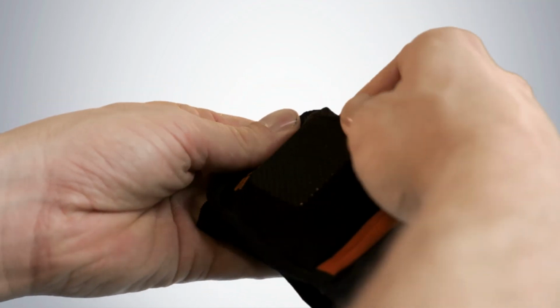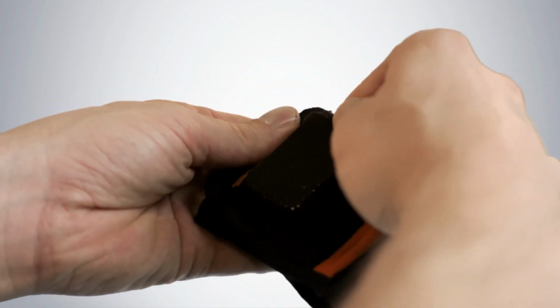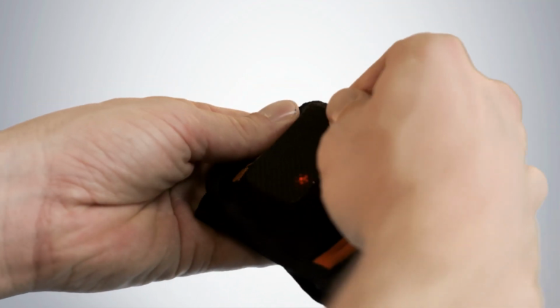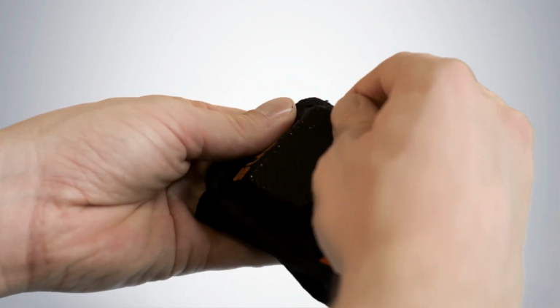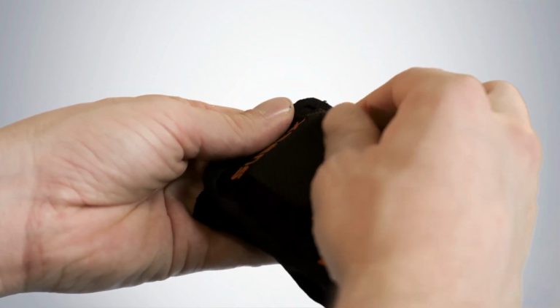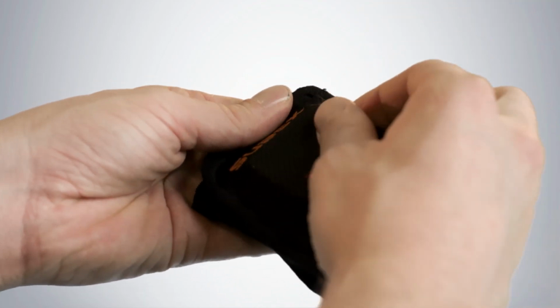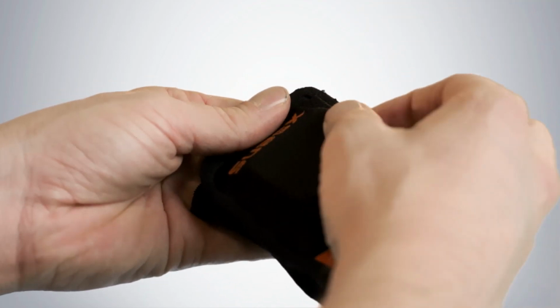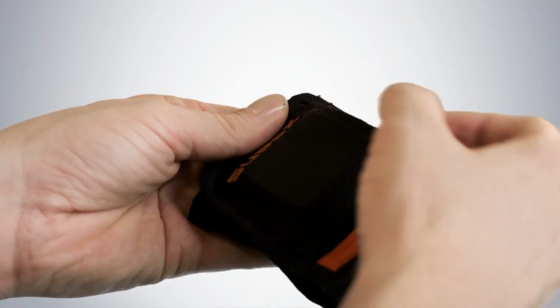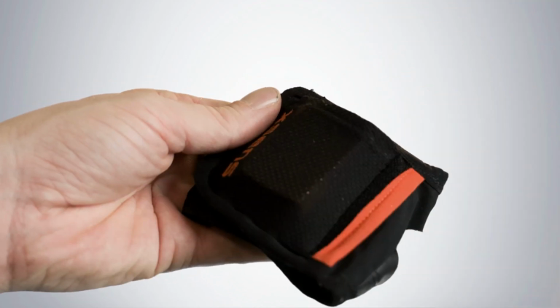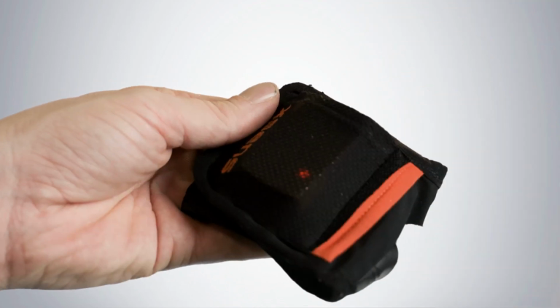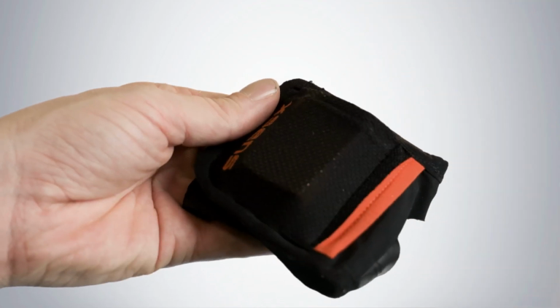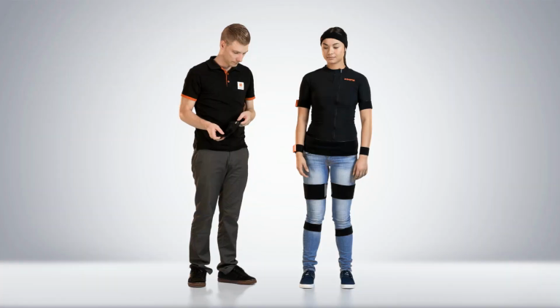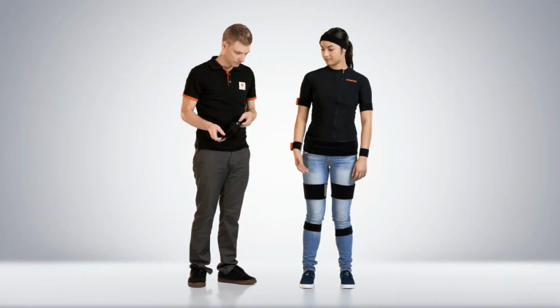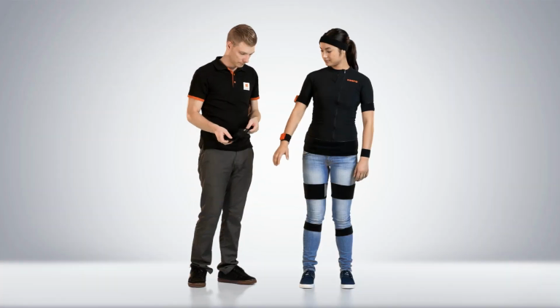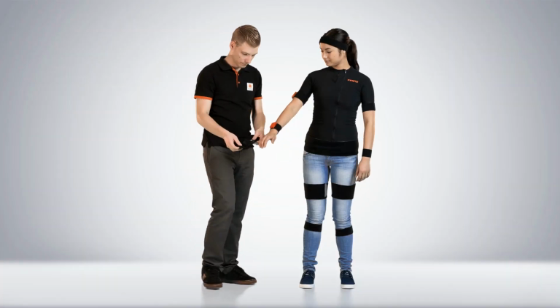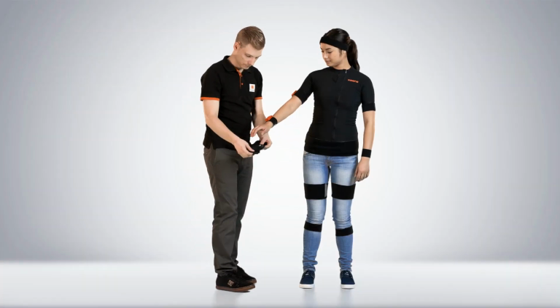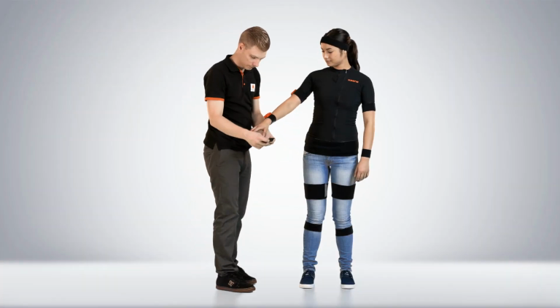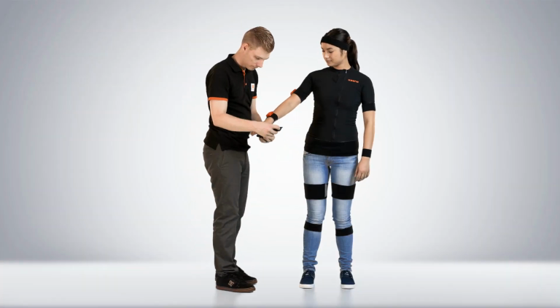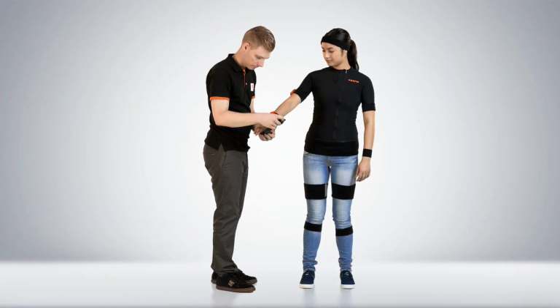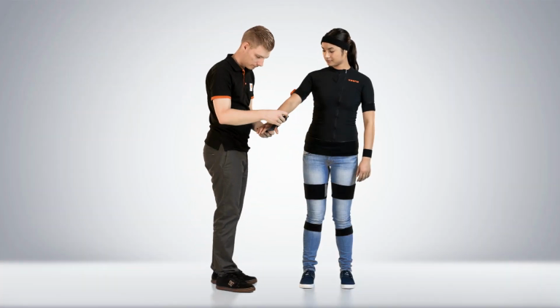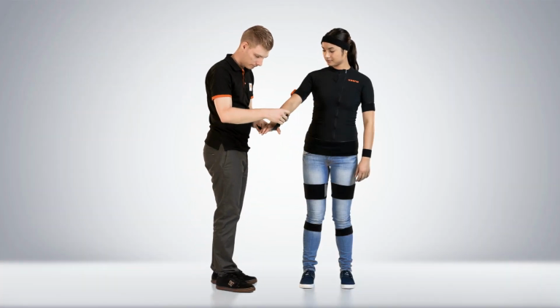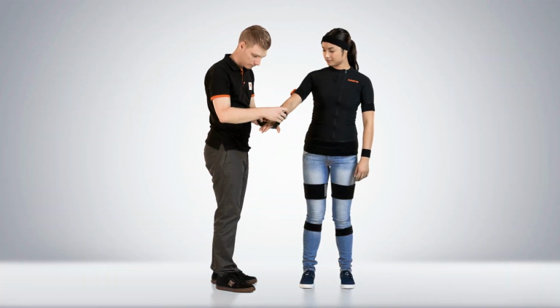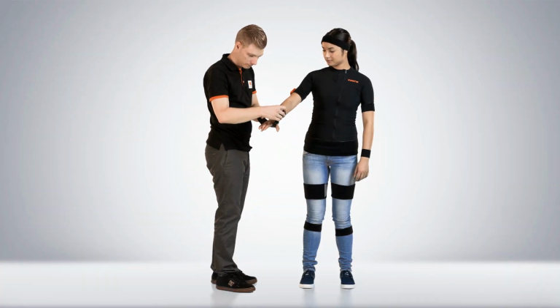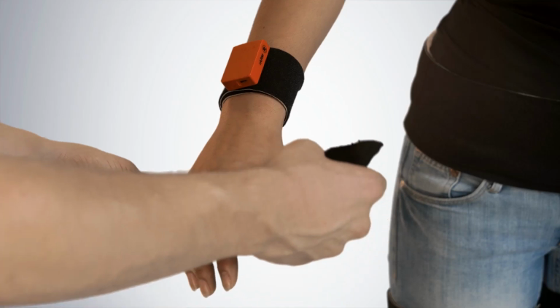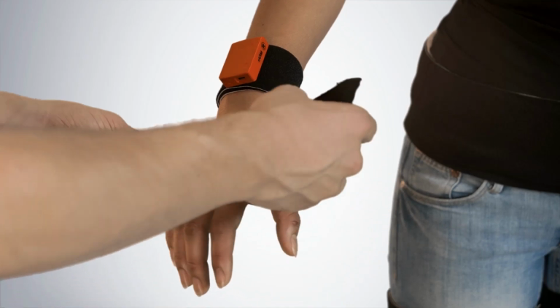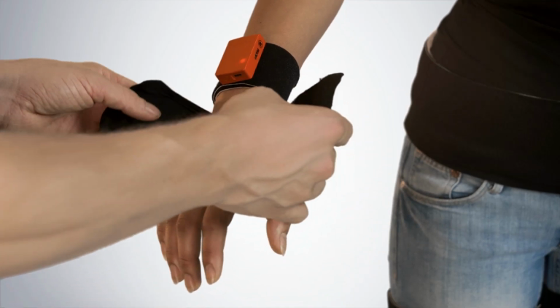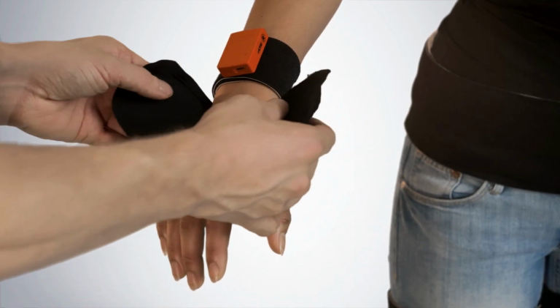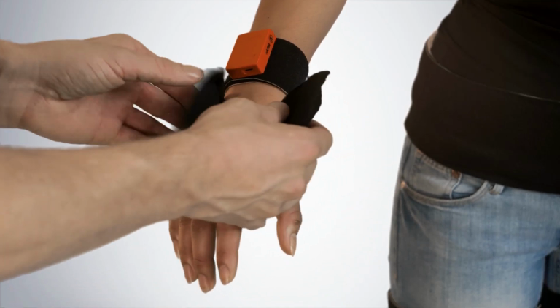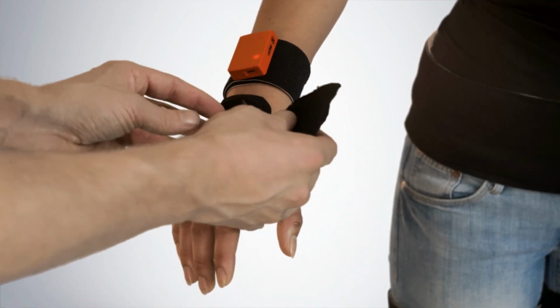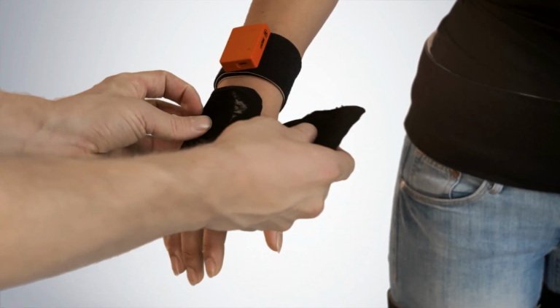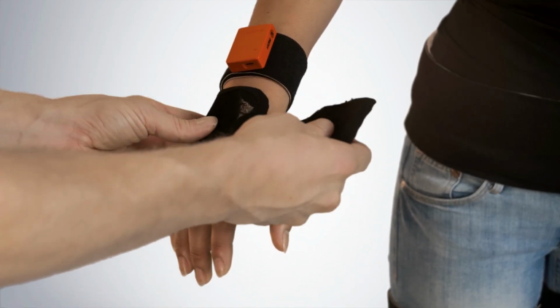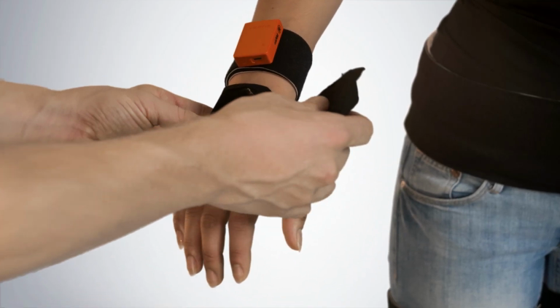Place the hand motion tracker in the glove and put it on. Repeat the same process for the opposite arm.